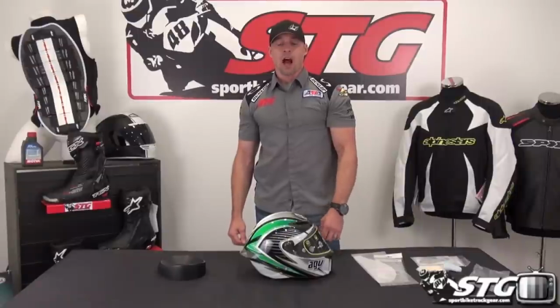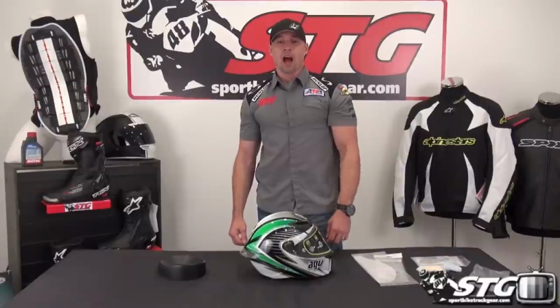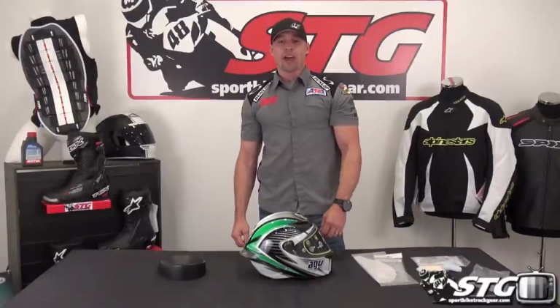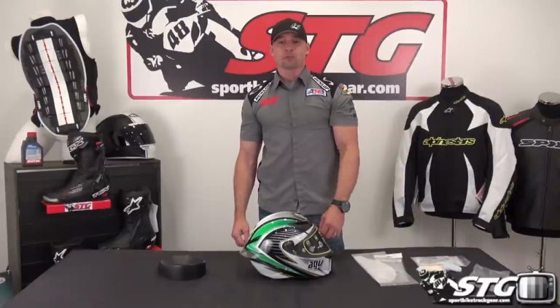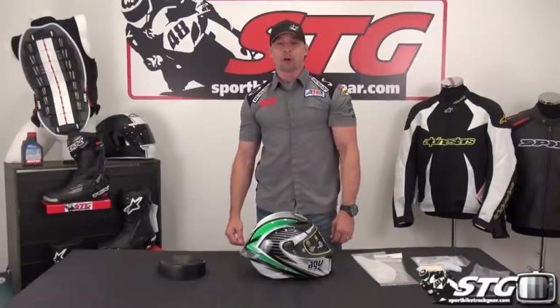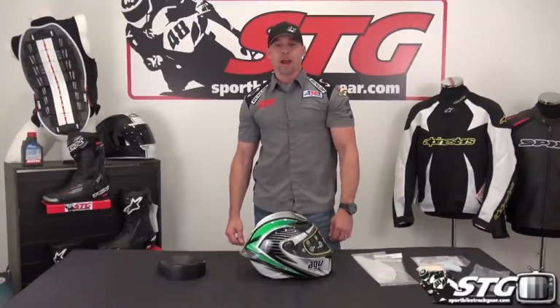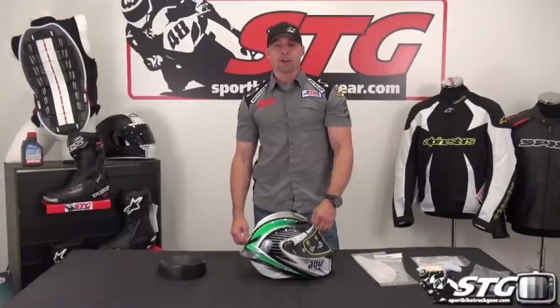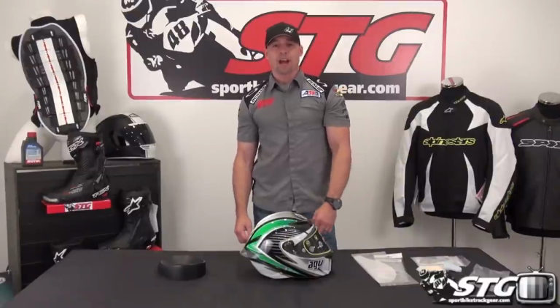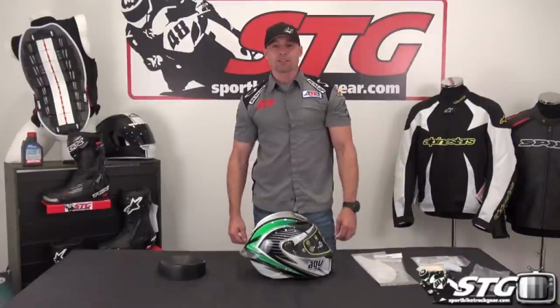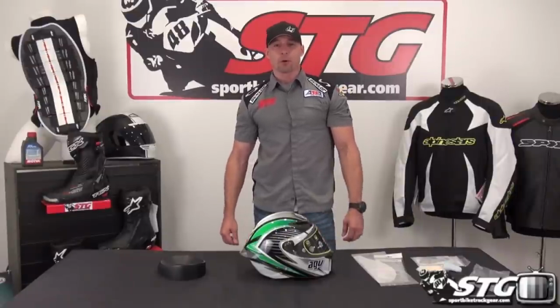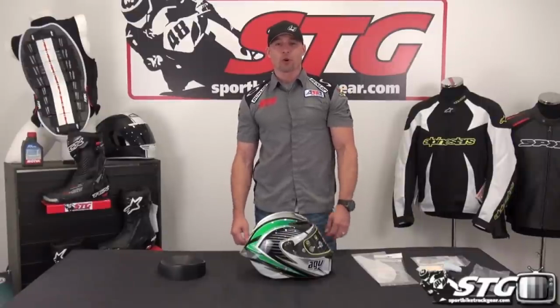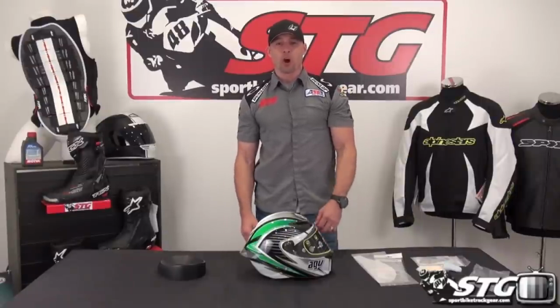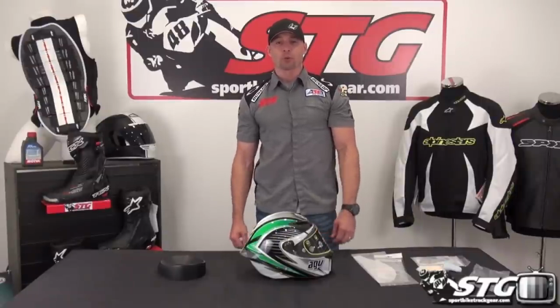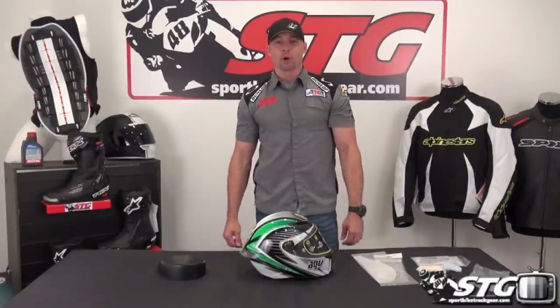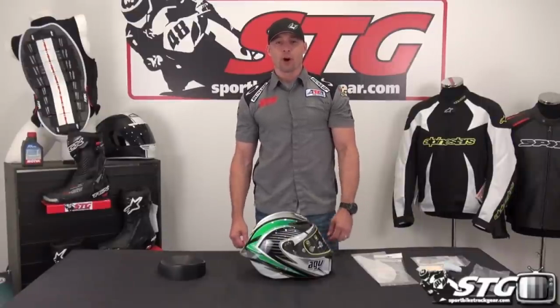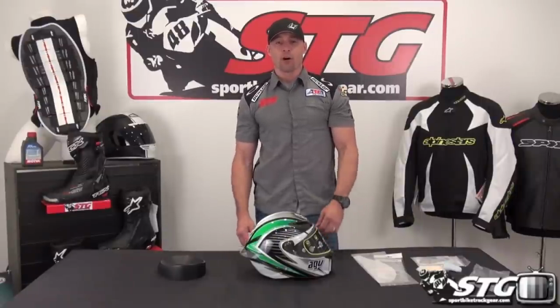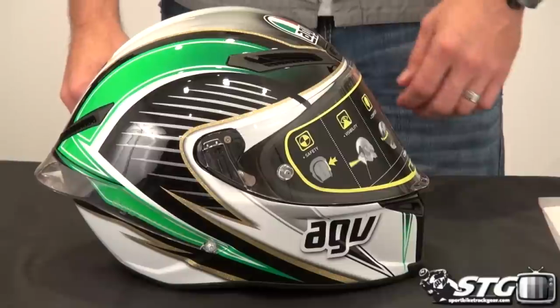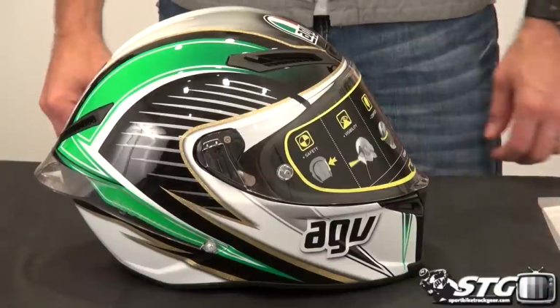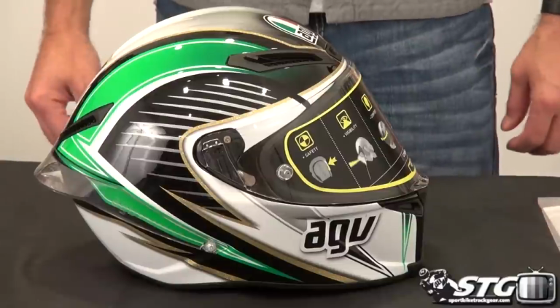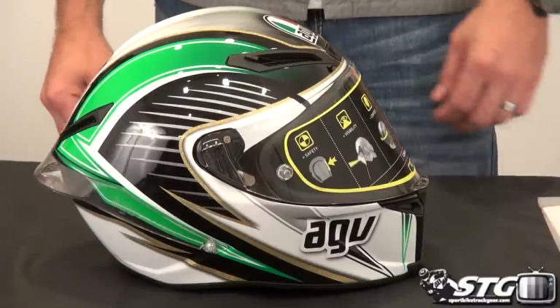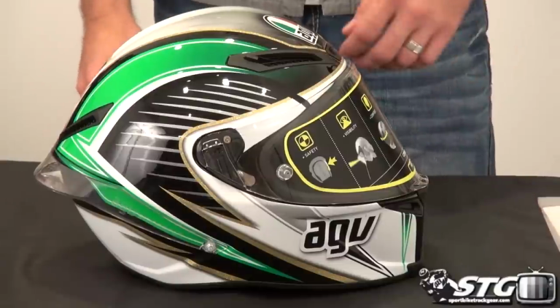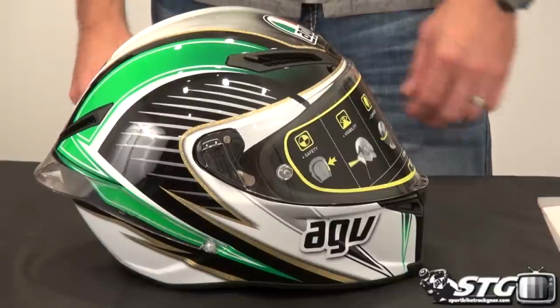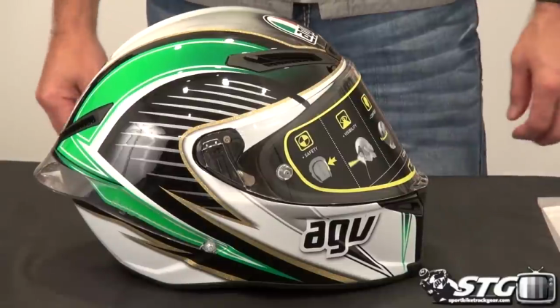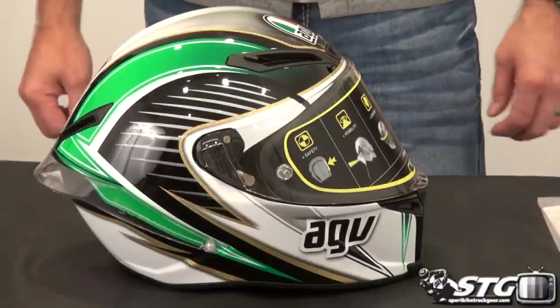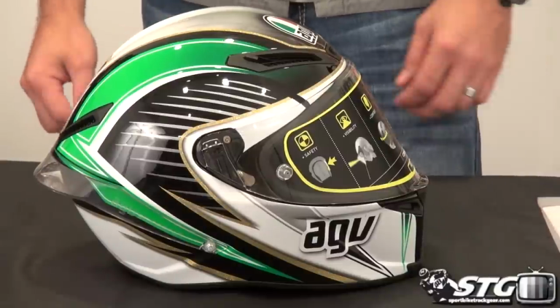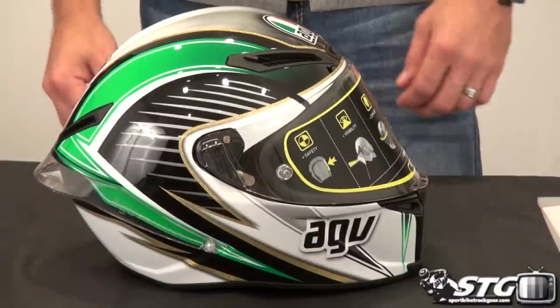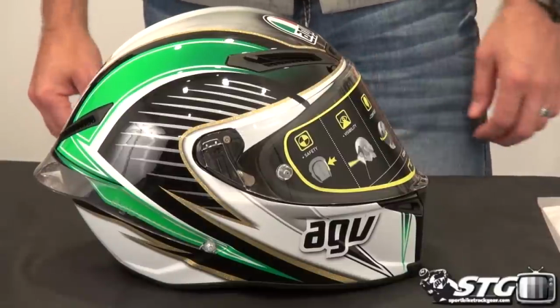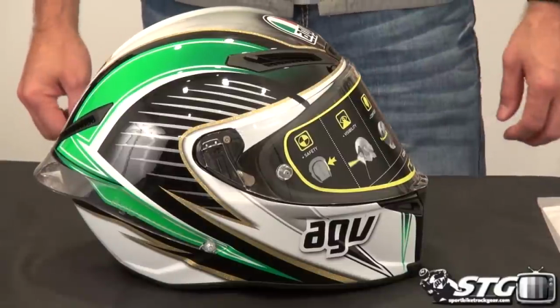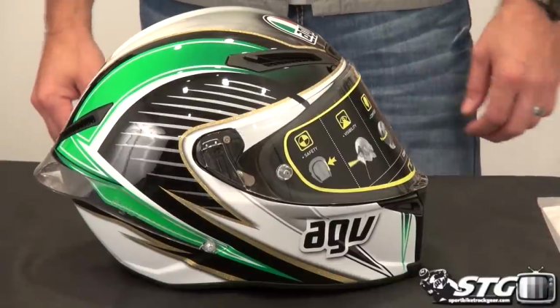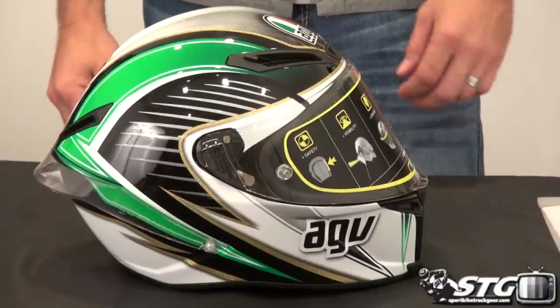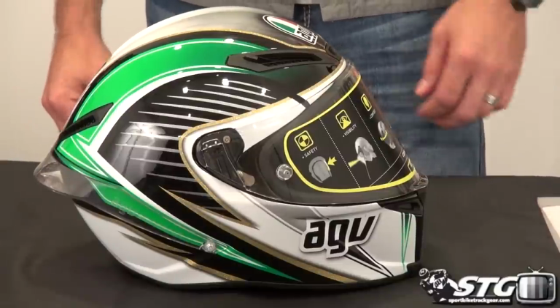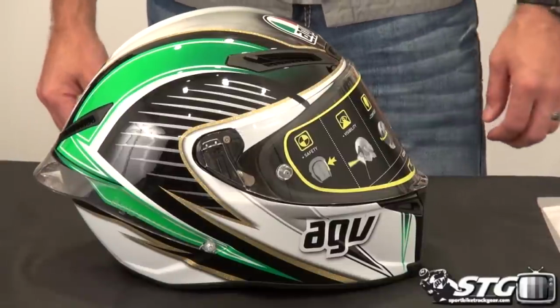I'm Brian Van from sportbiketrackgear.com and today we're going to do a product review on the all-new AGV Corsa full-face motorcycle helmet.